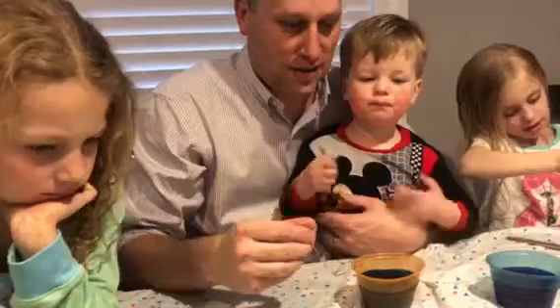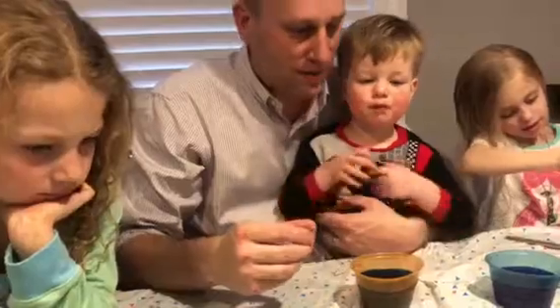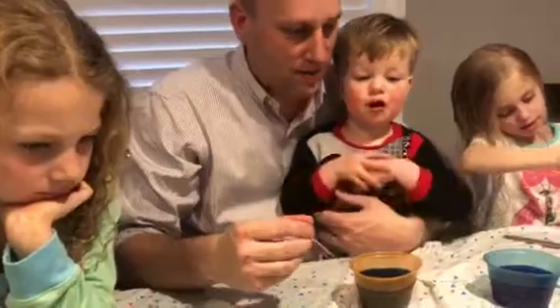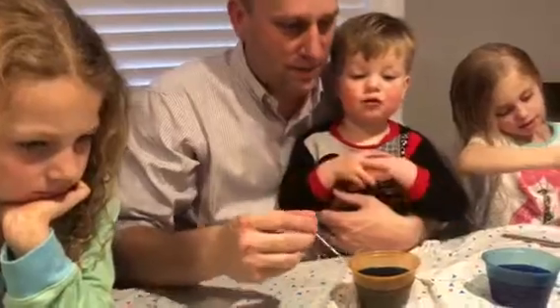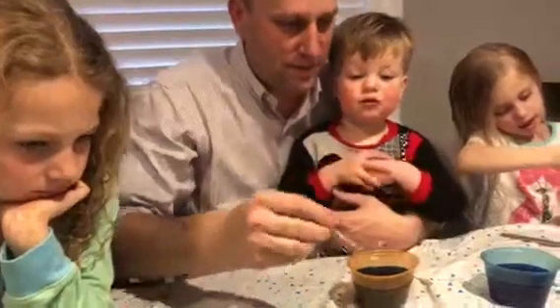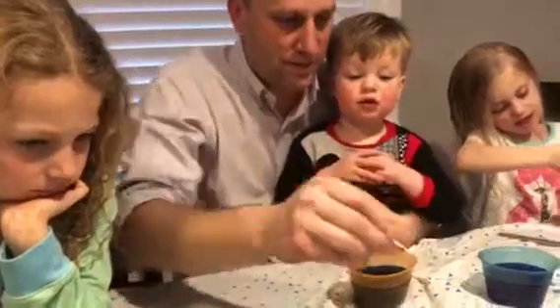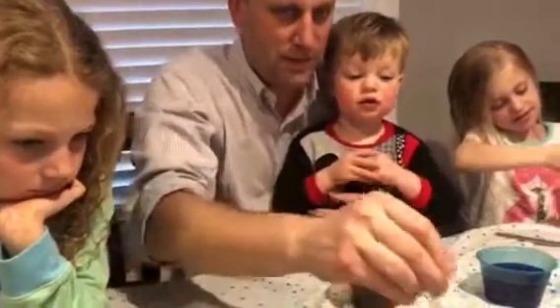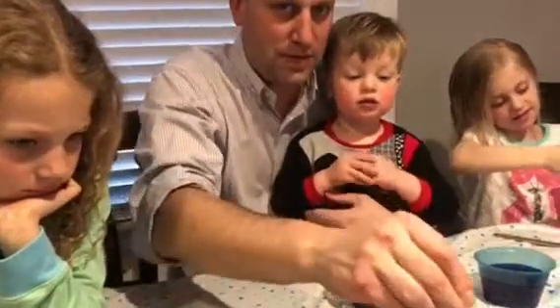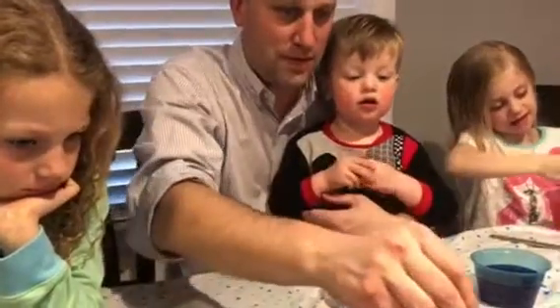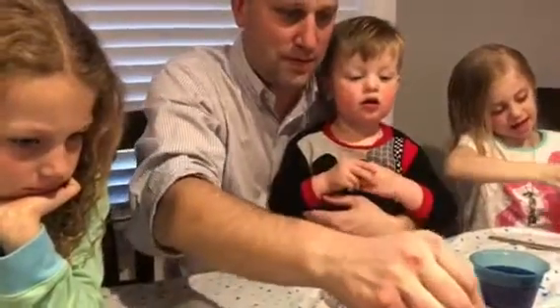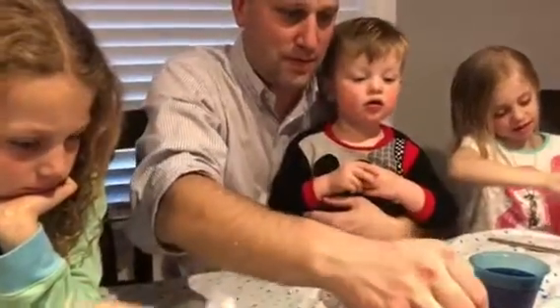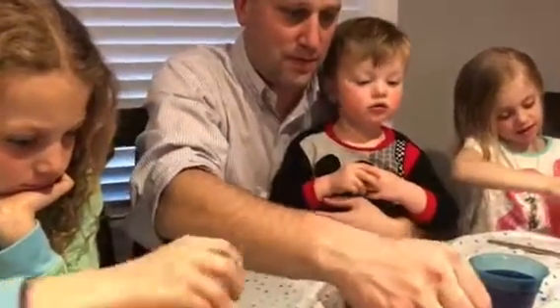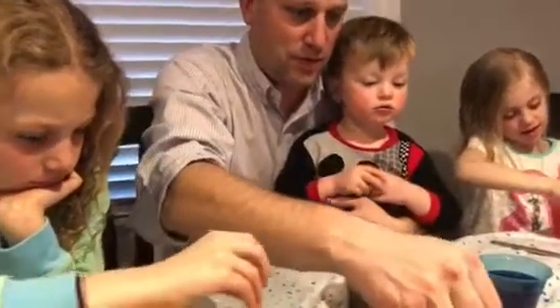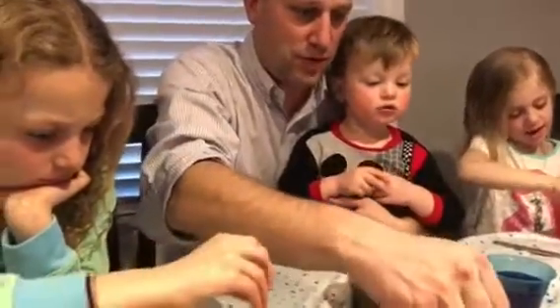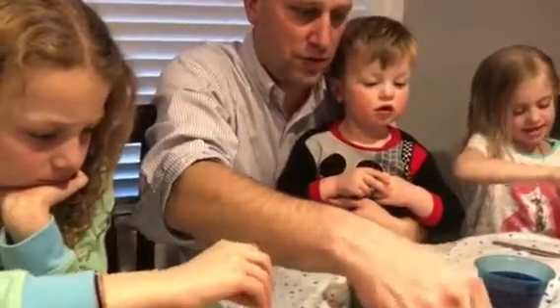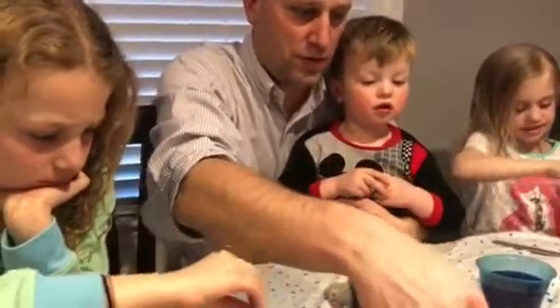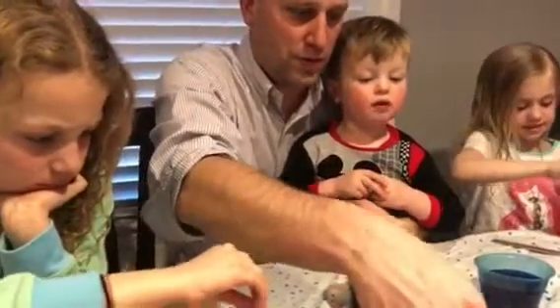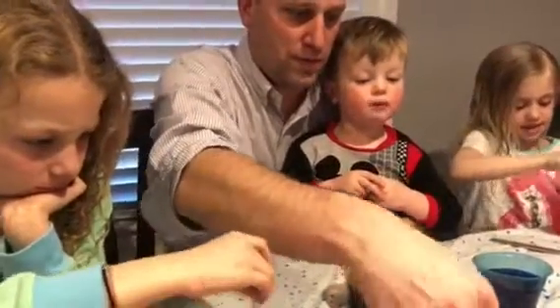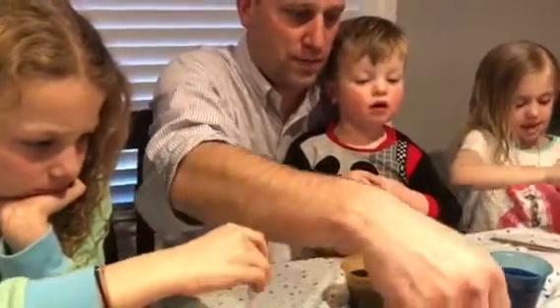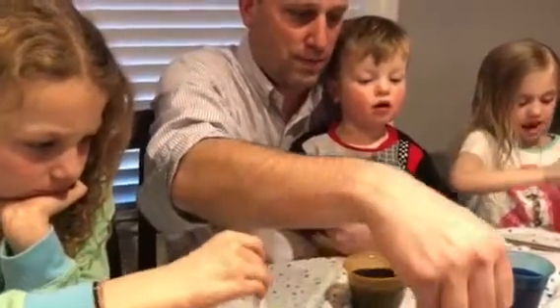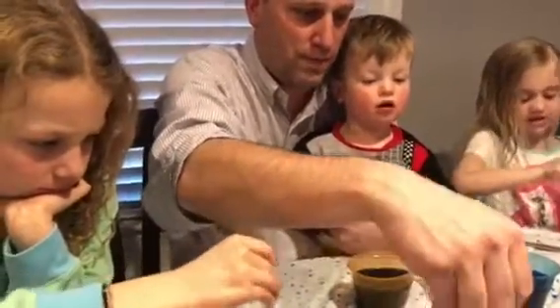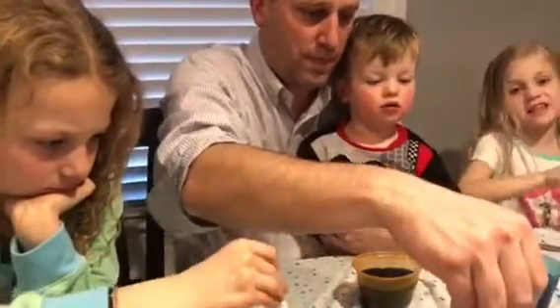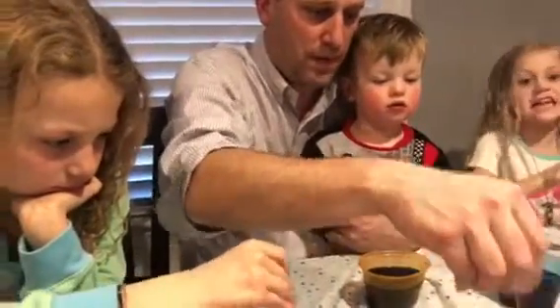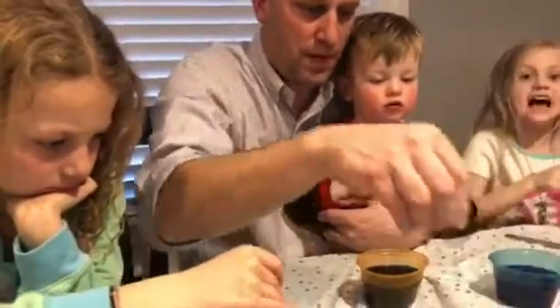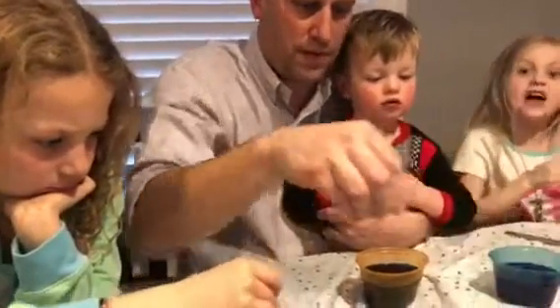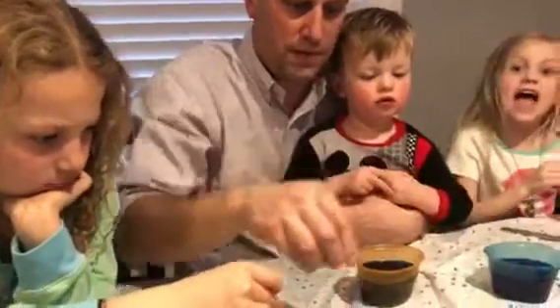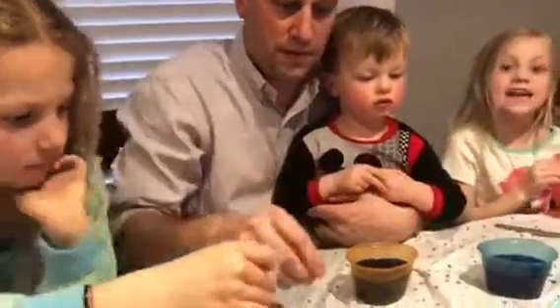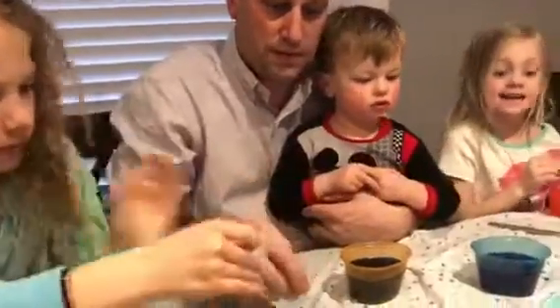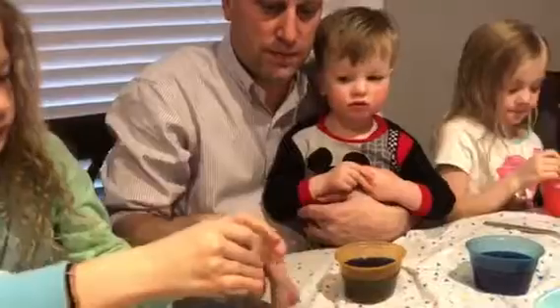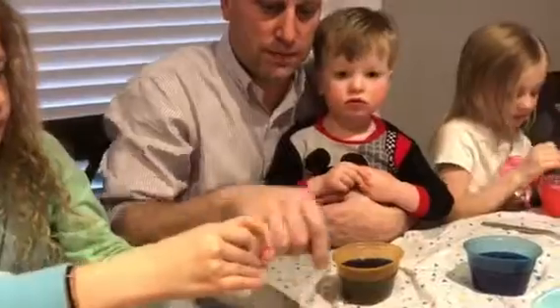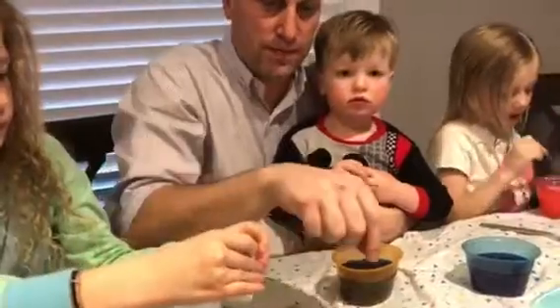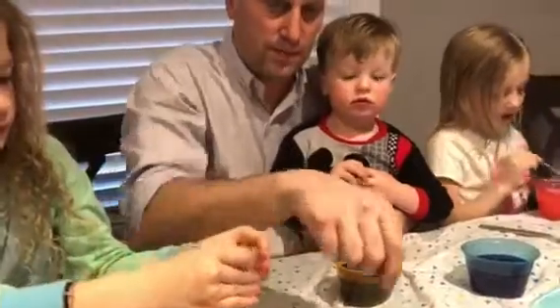Wow. I see Easter eggs. I didn't have one. I see Easter eggs. Tyler, what color are the eggs?